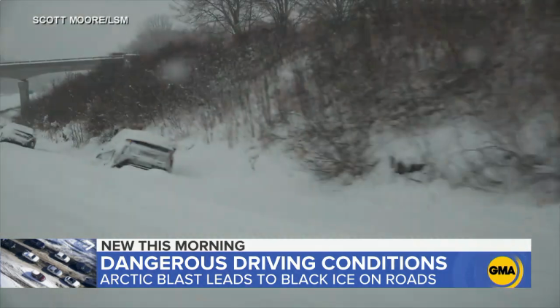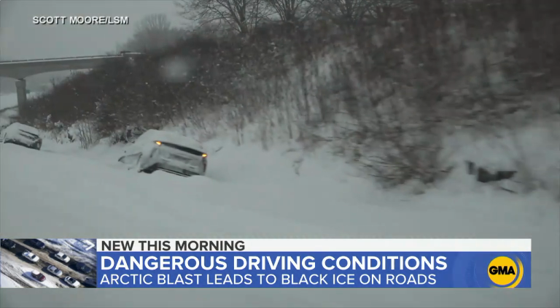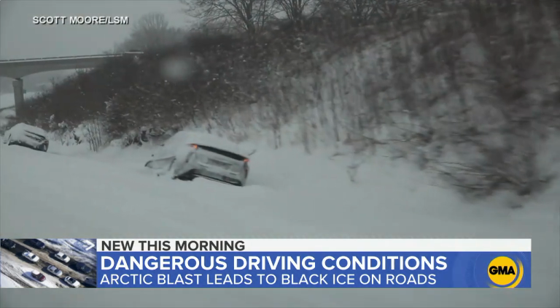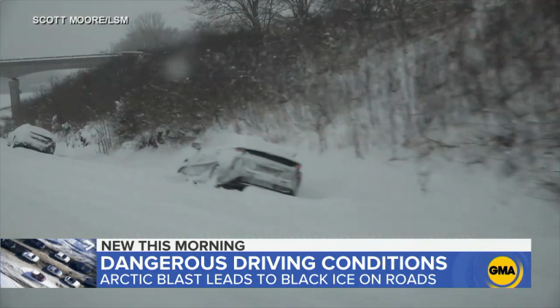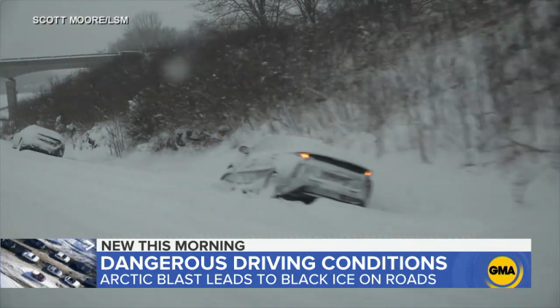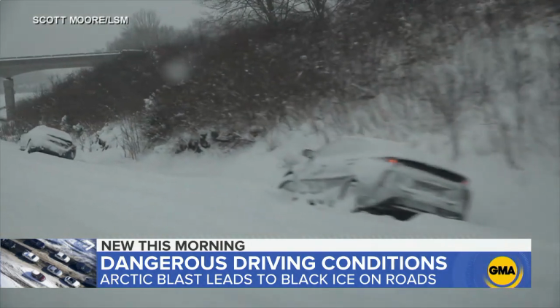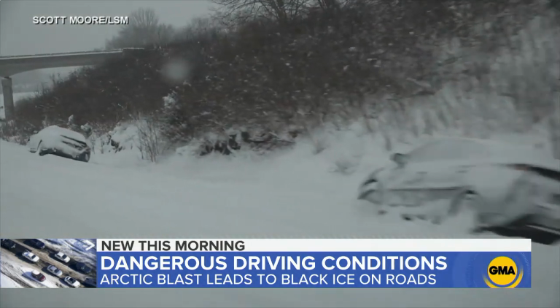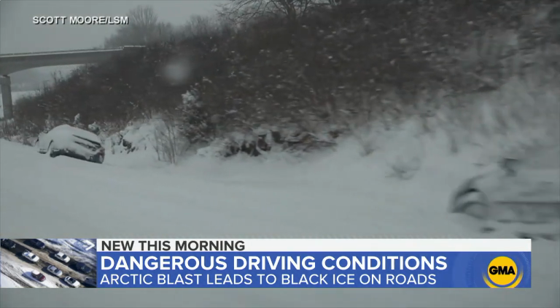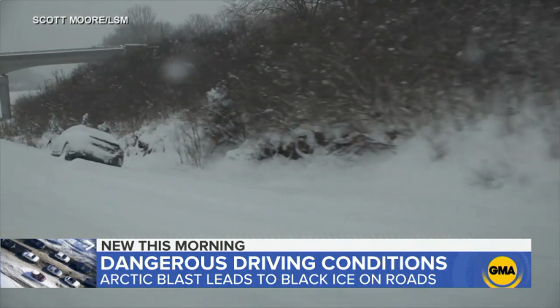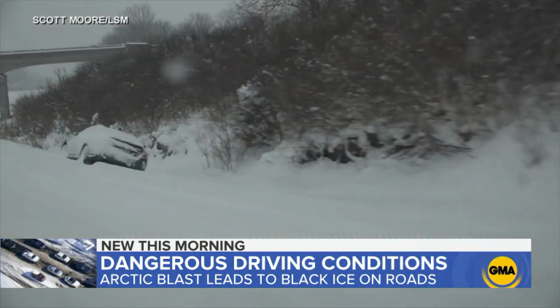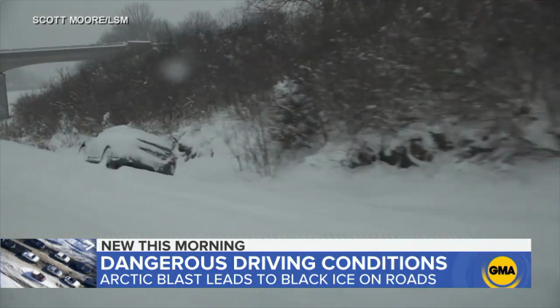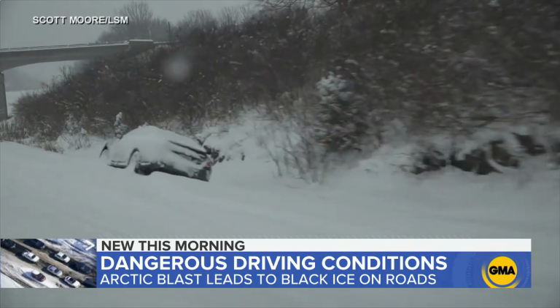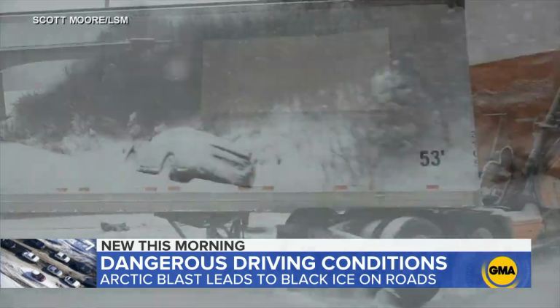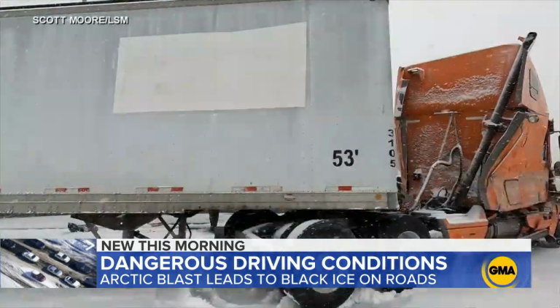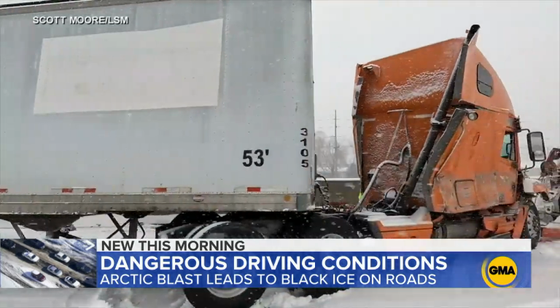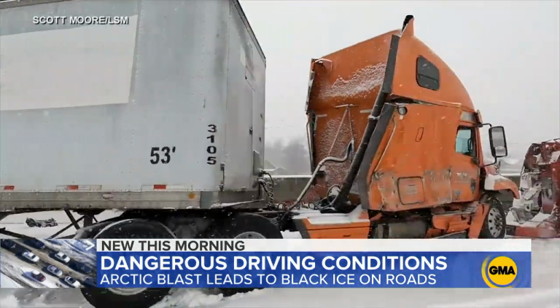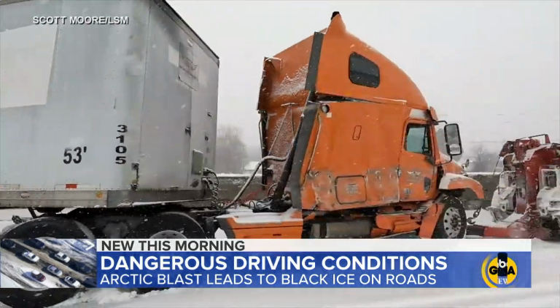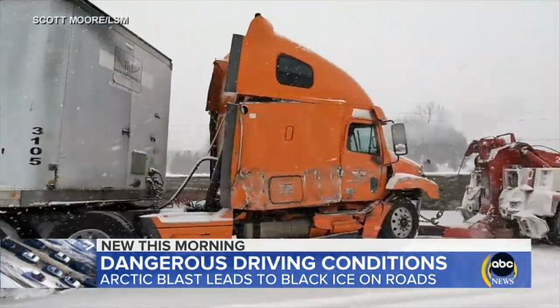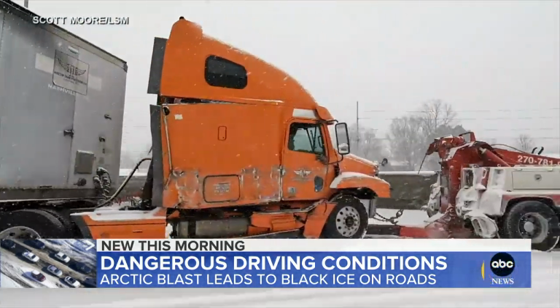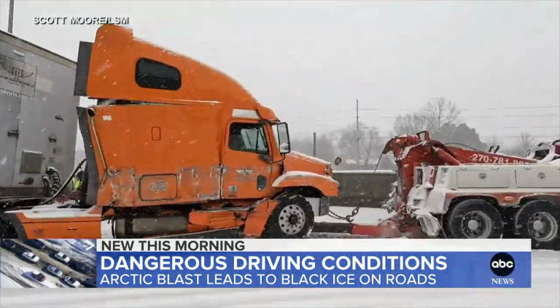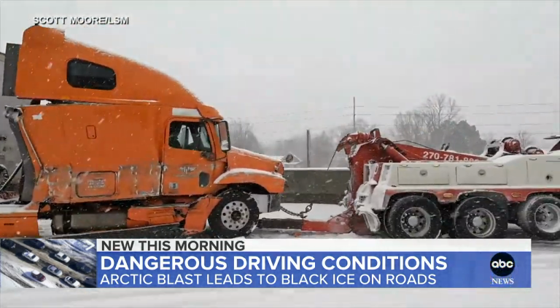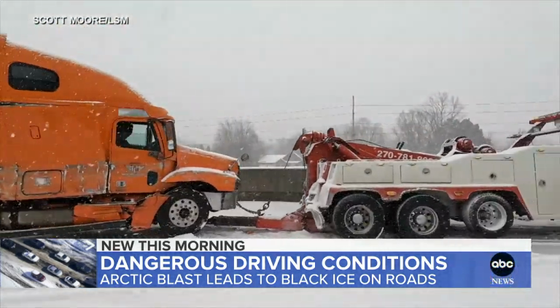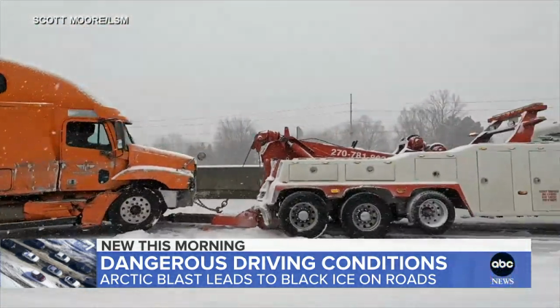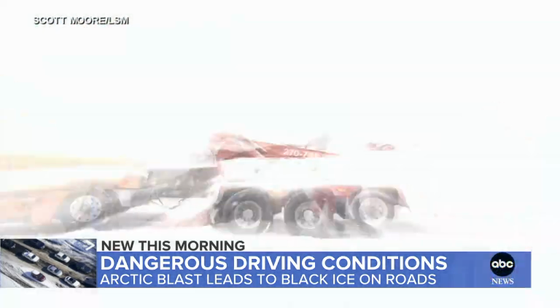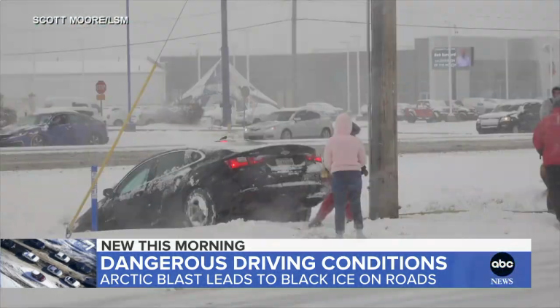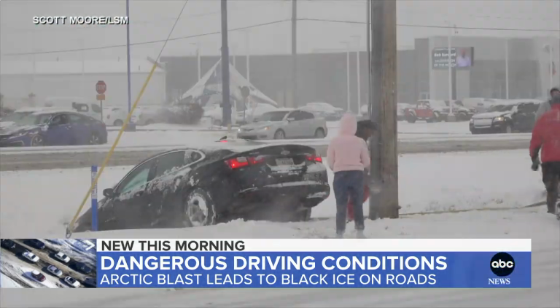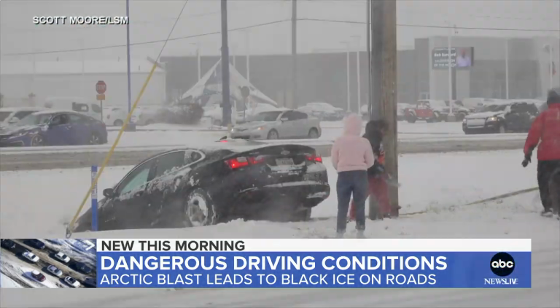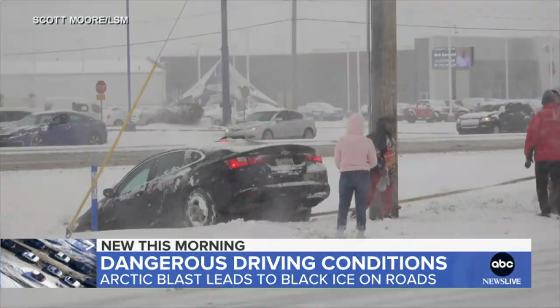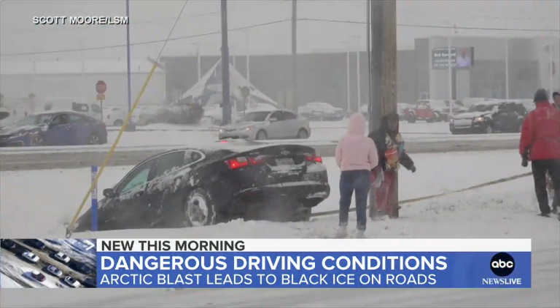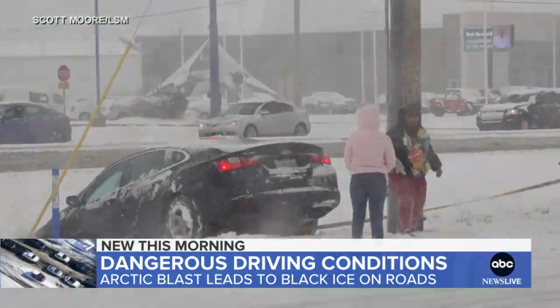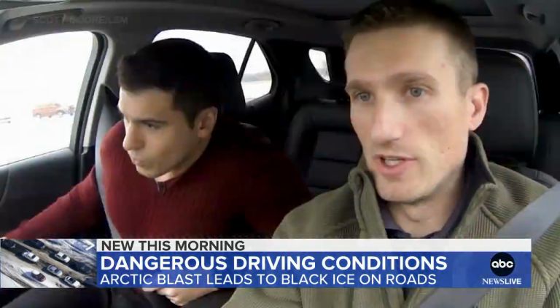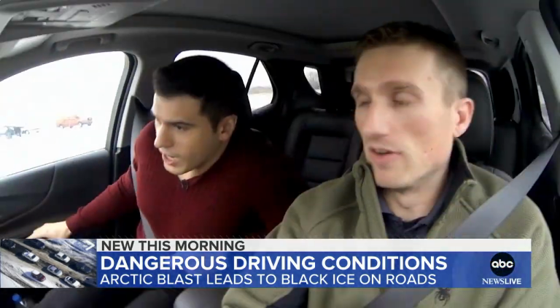In Kentucky, icy conditions causing vehicles and tractor trailers to go off the side of the road, some landing in ditches.